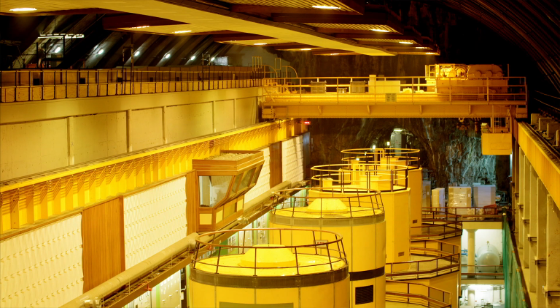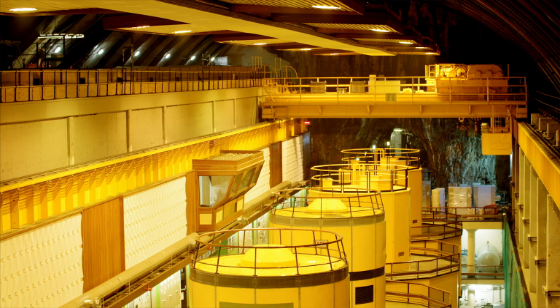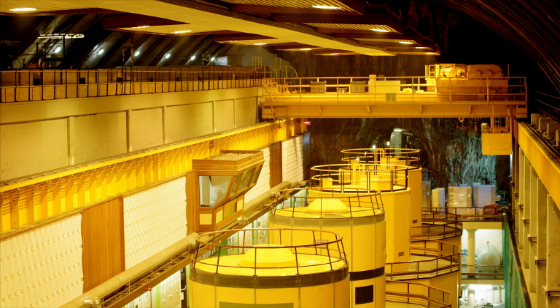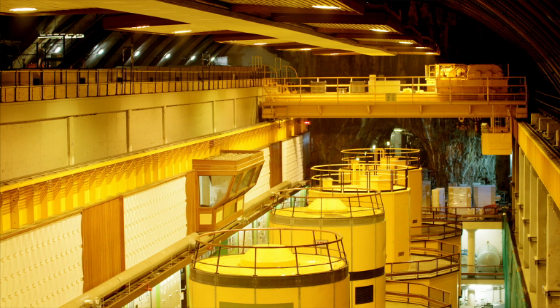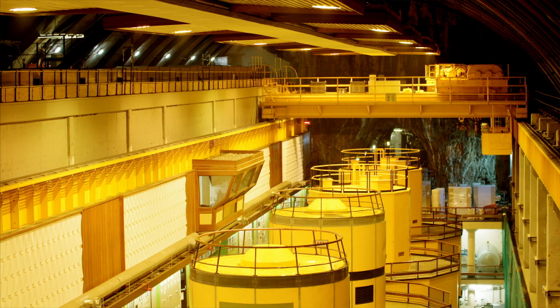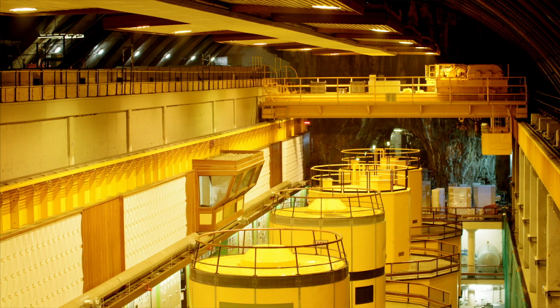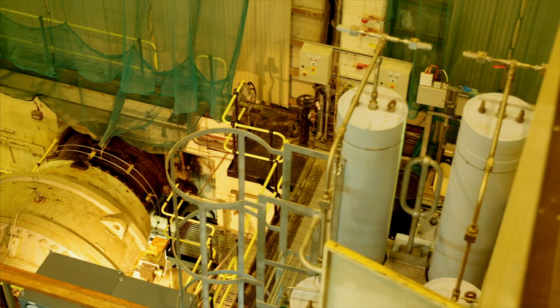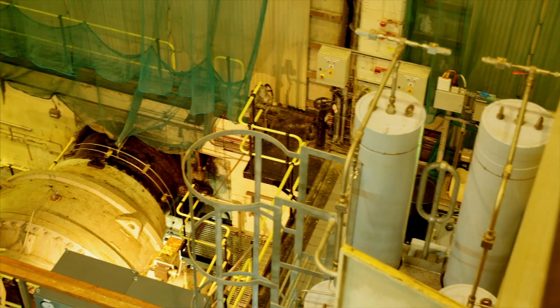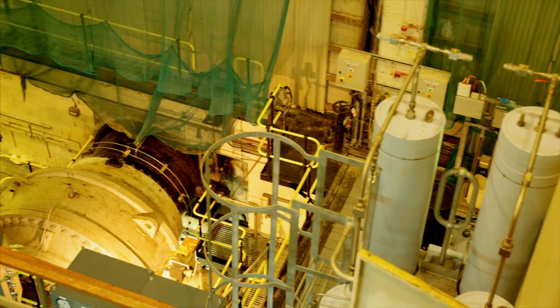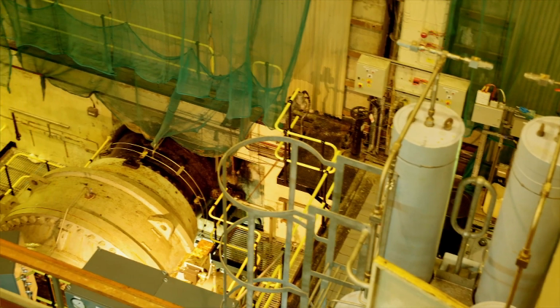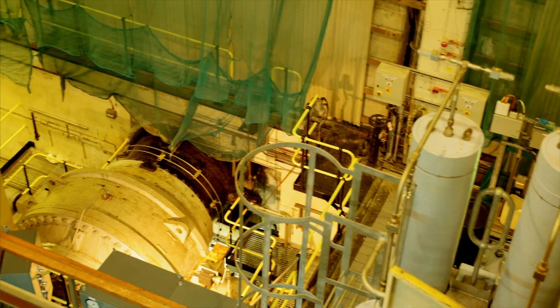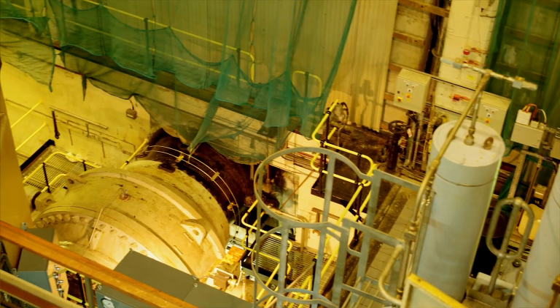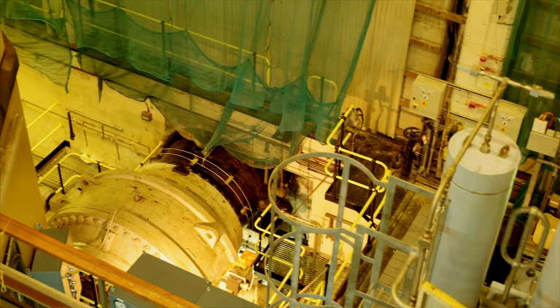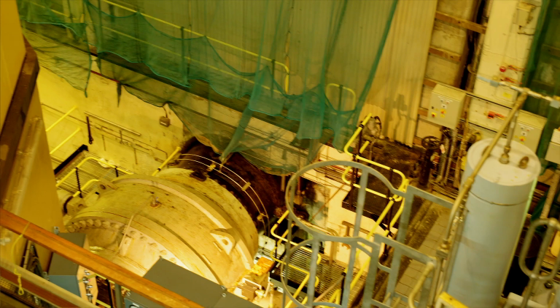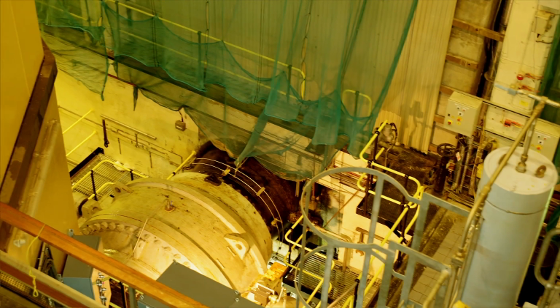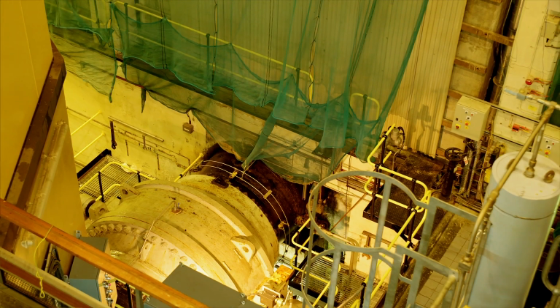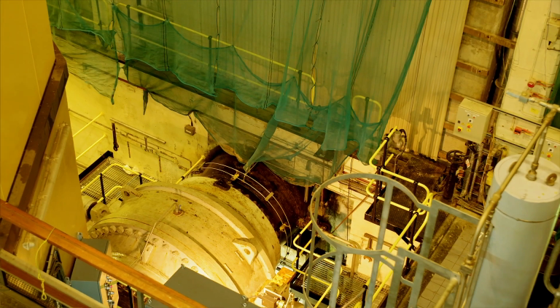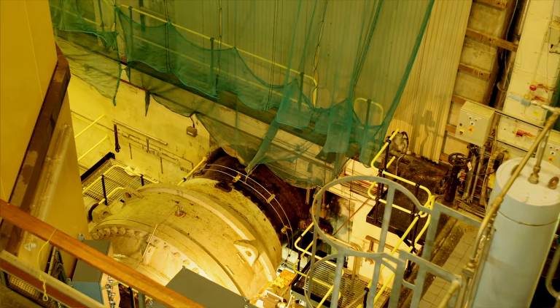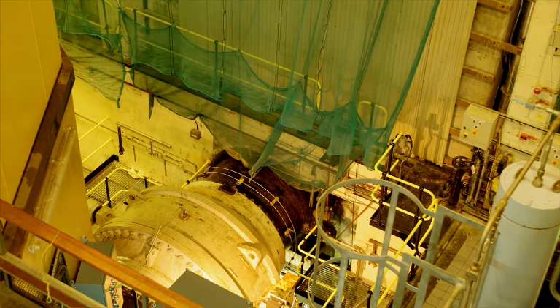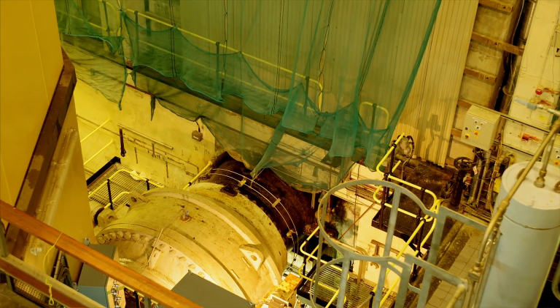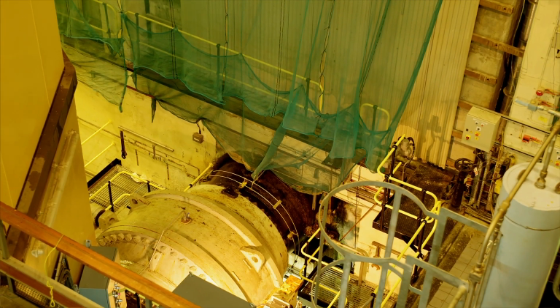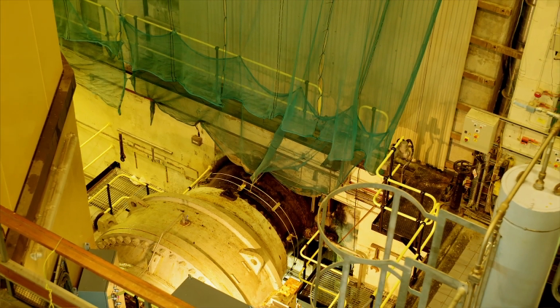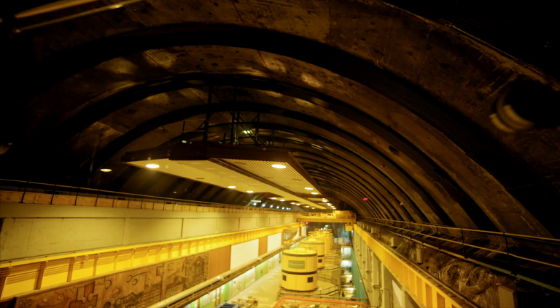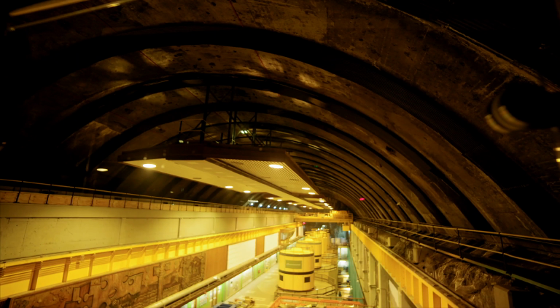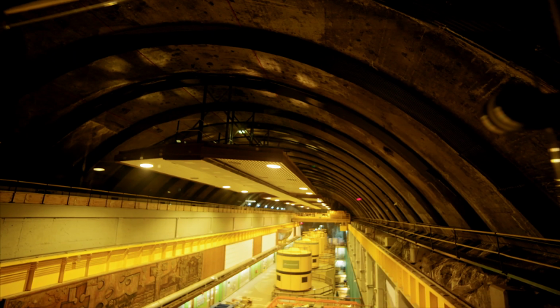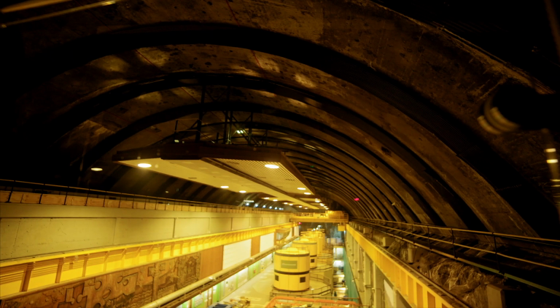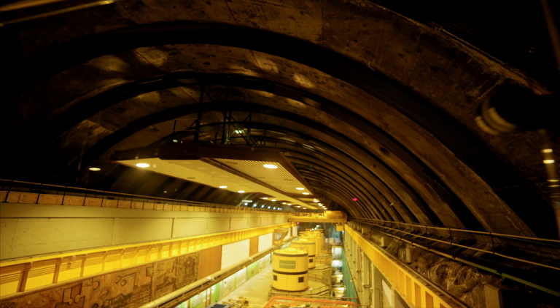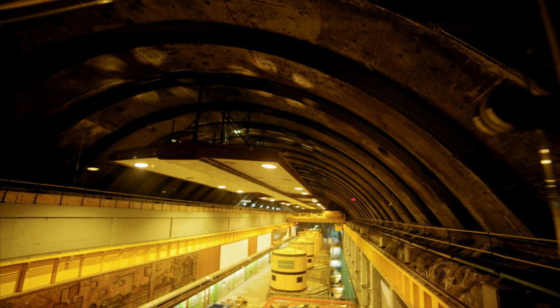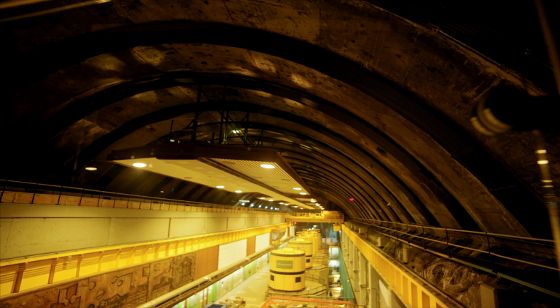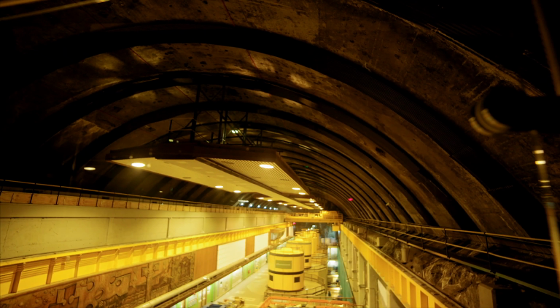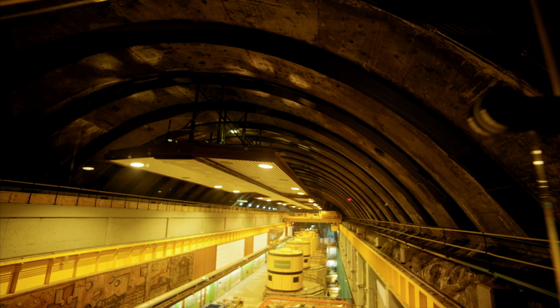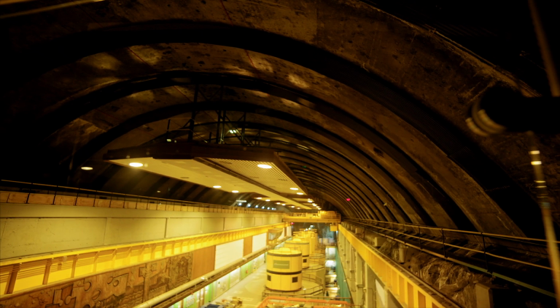Cruachan is a 440 megawatt pump storage power station, which is equivalent to supplying a city the size of Edinburgh.